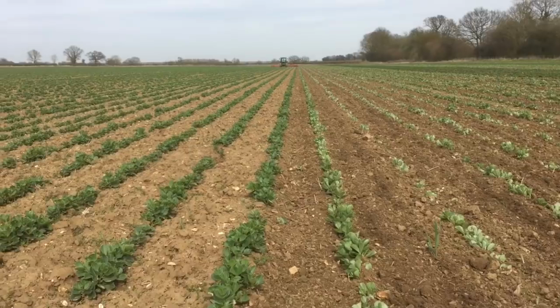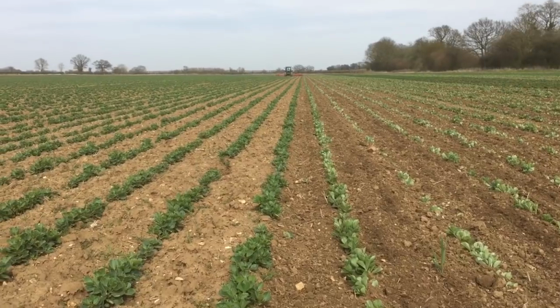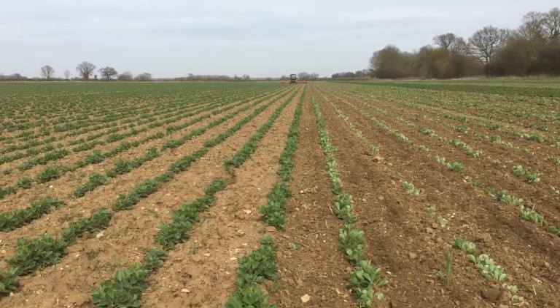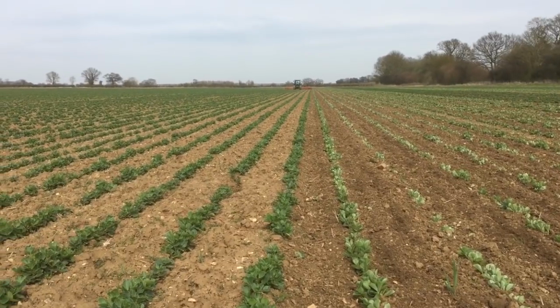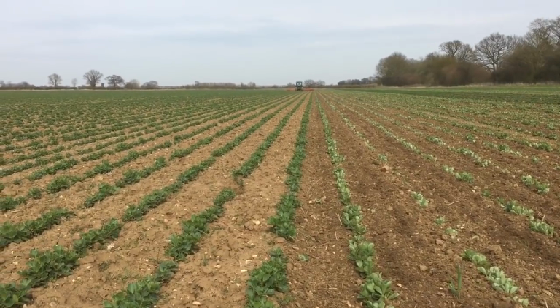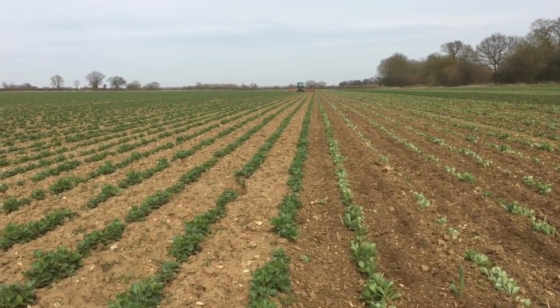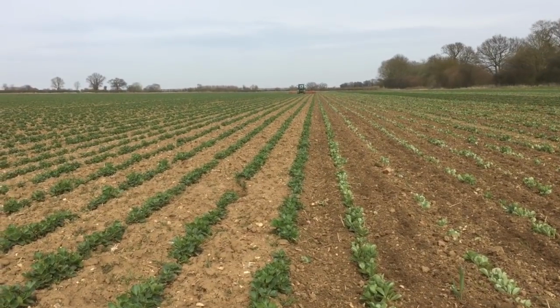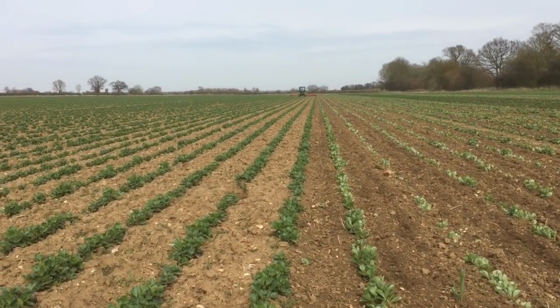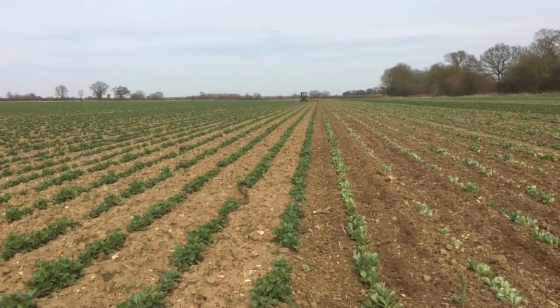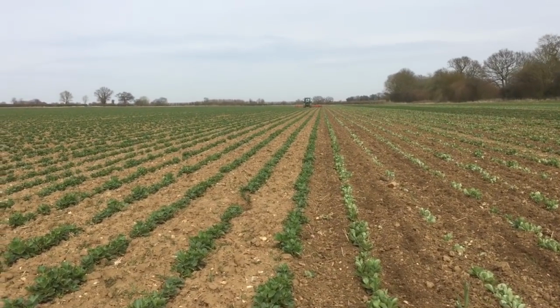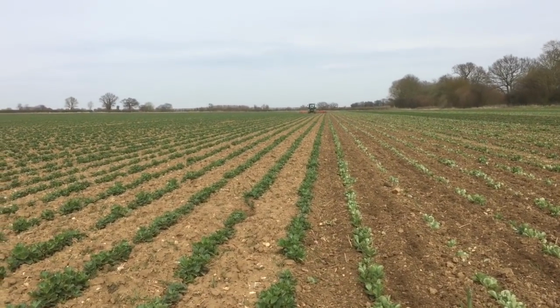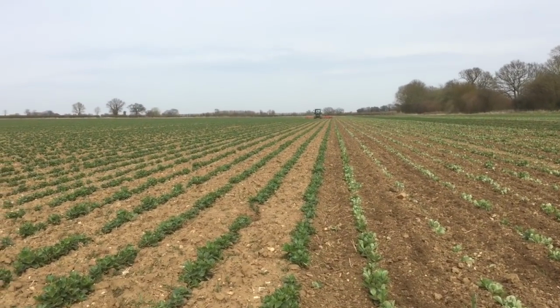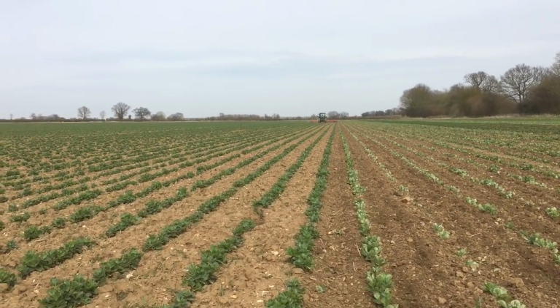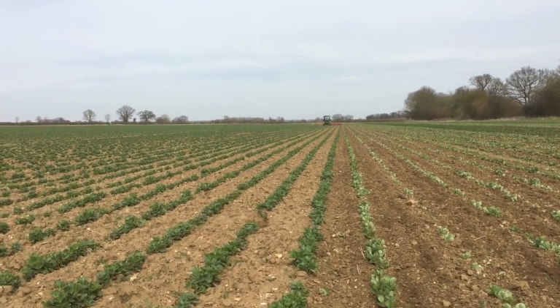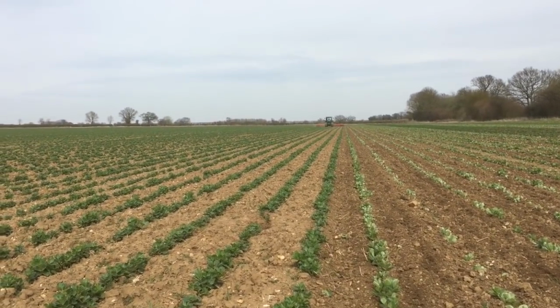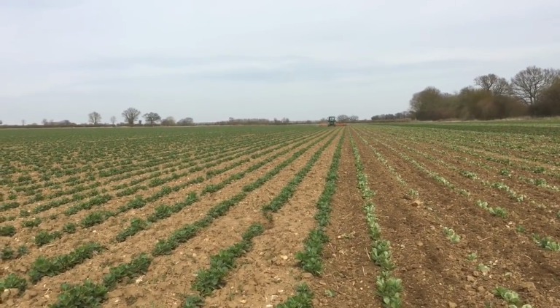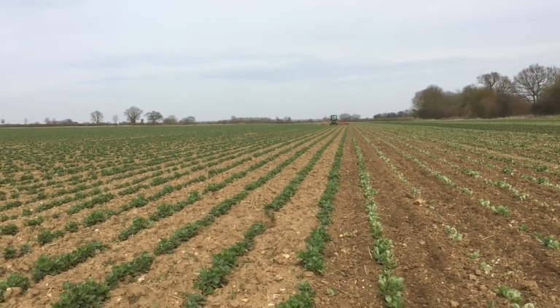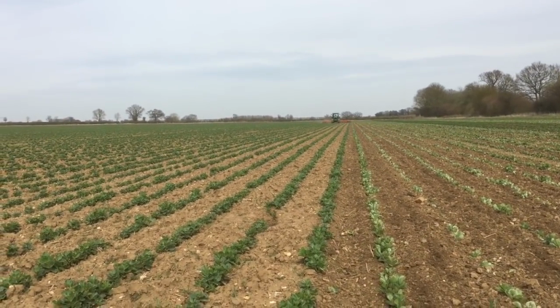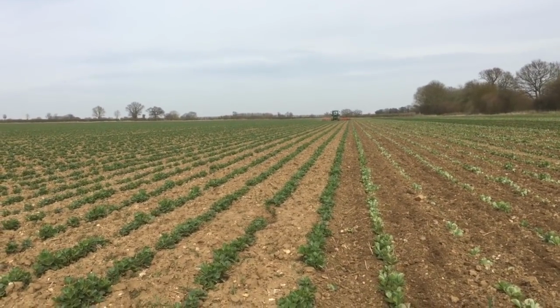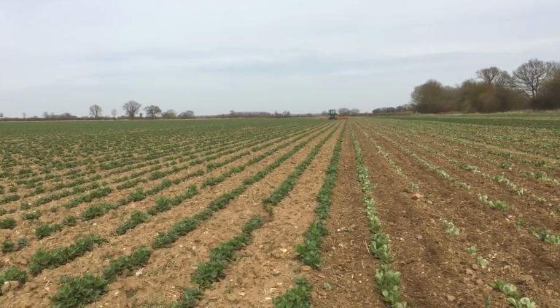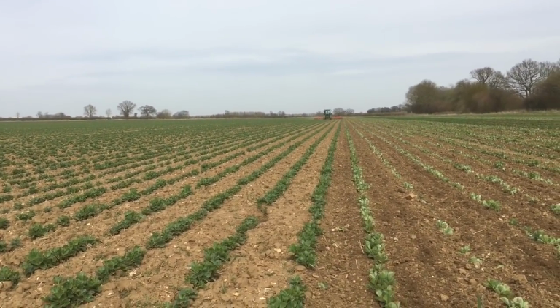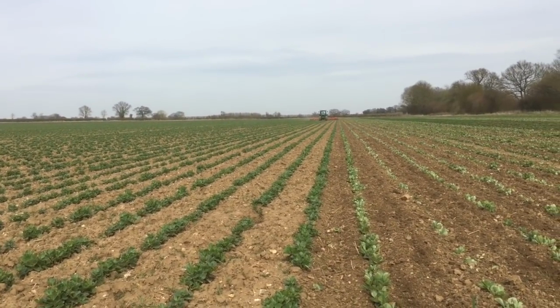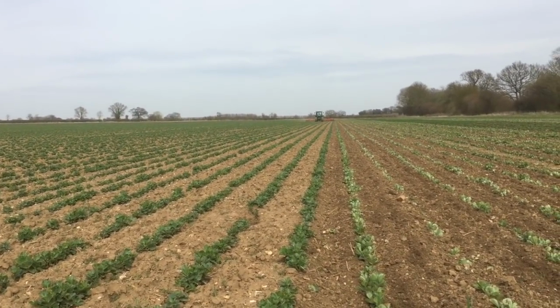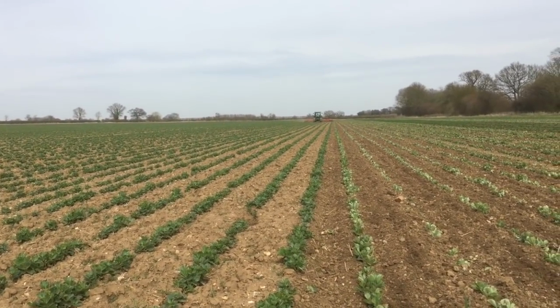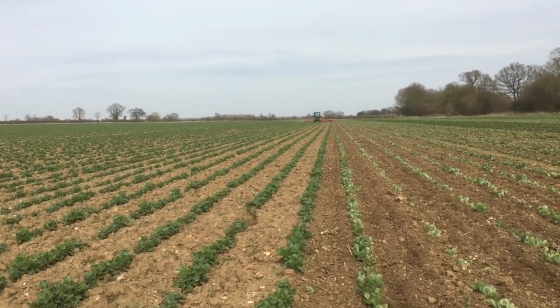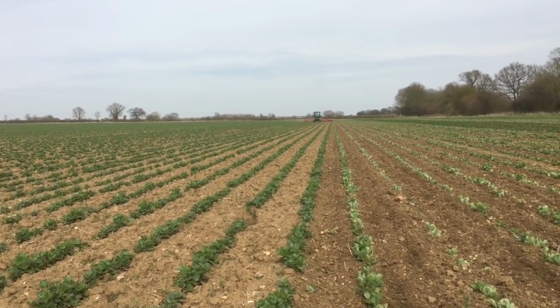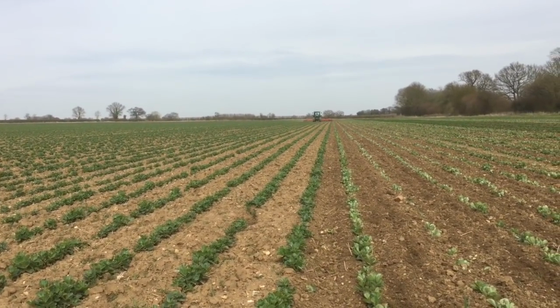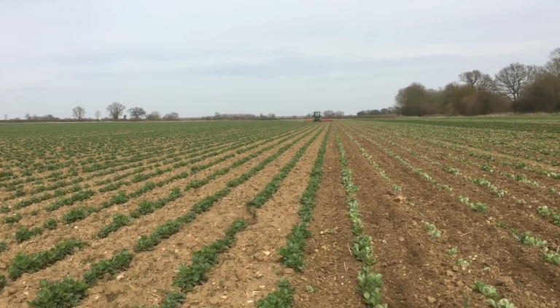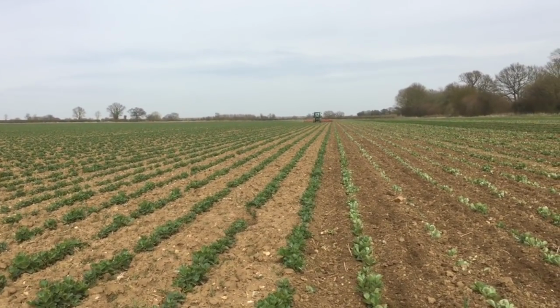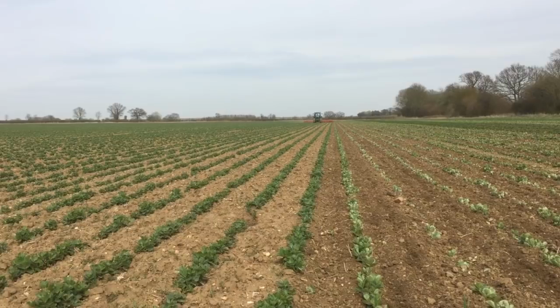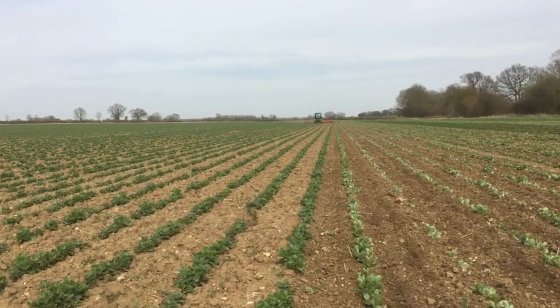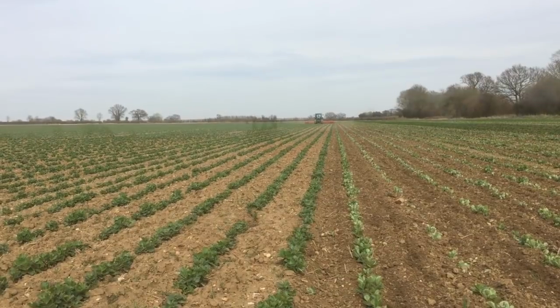So yeah, it's good to be back on the land doing something after this terrible wet spring we're having.